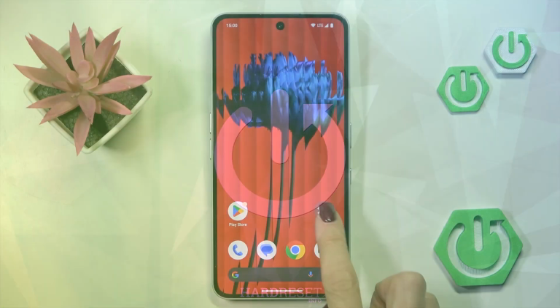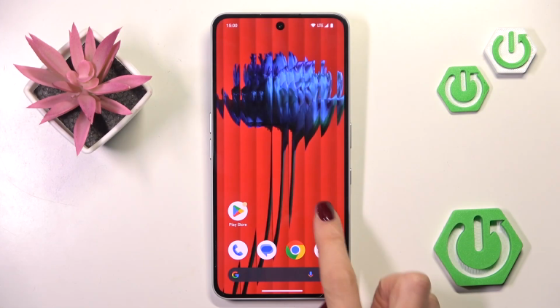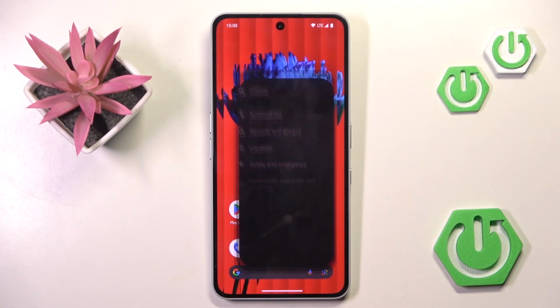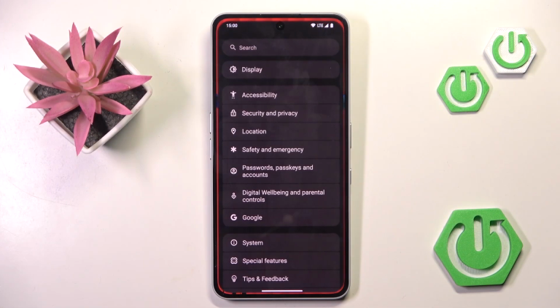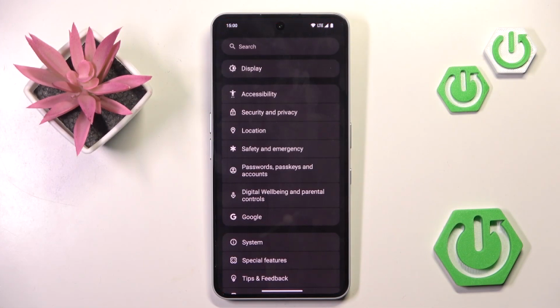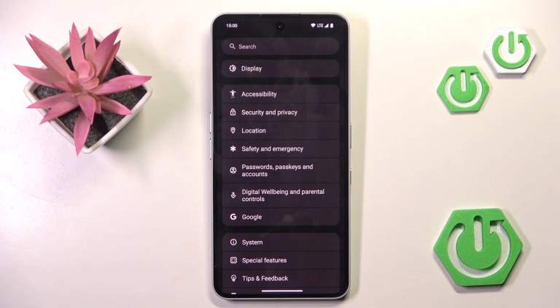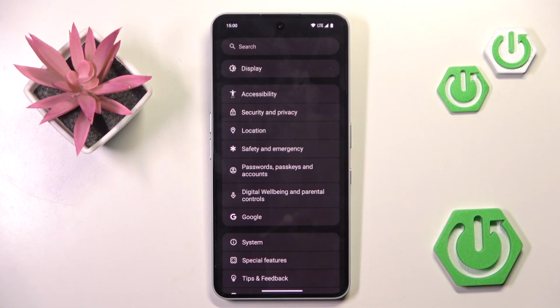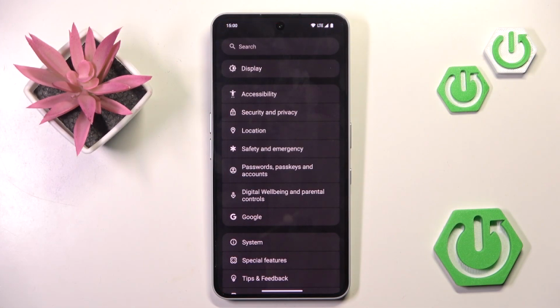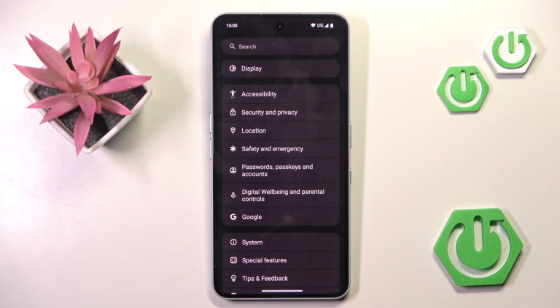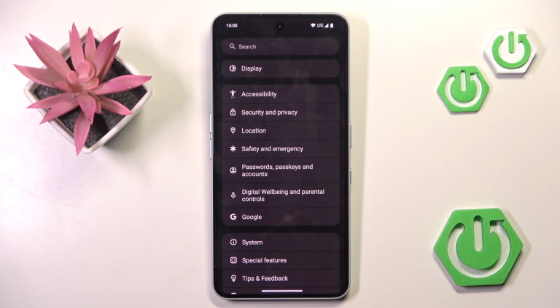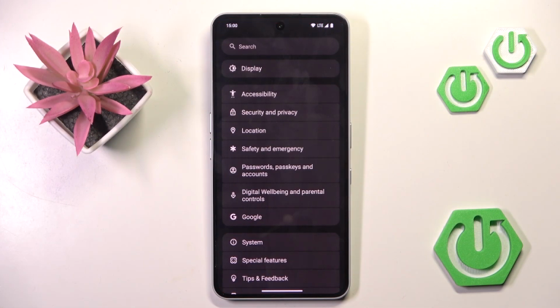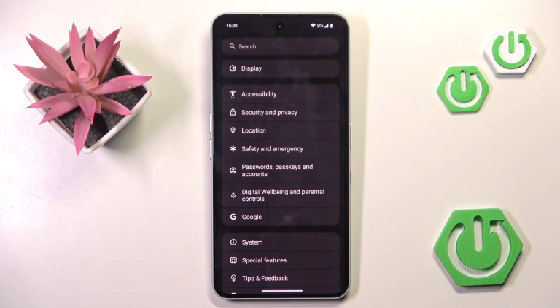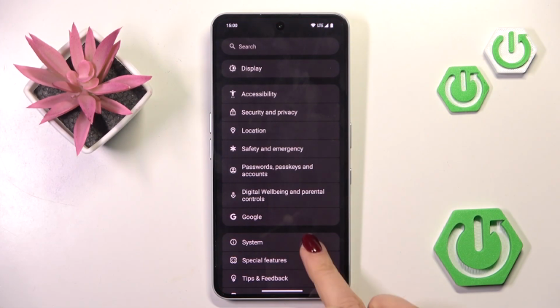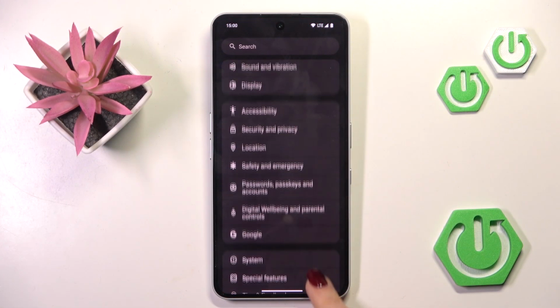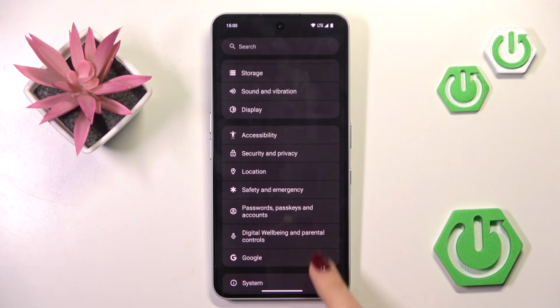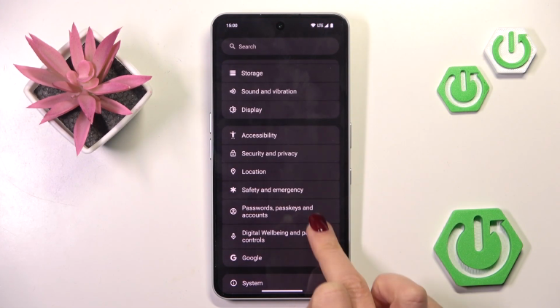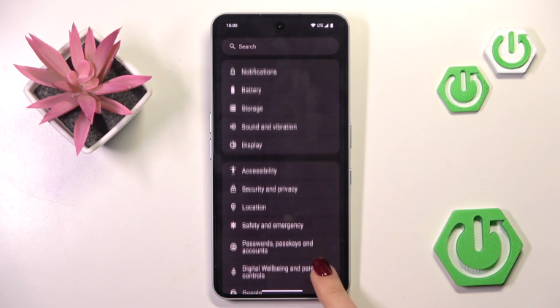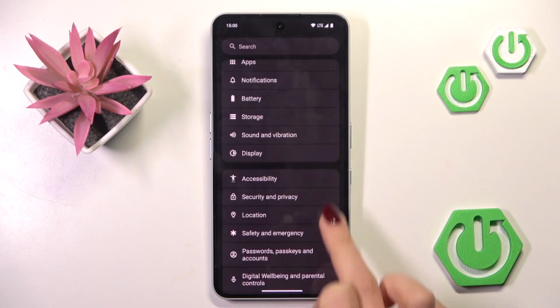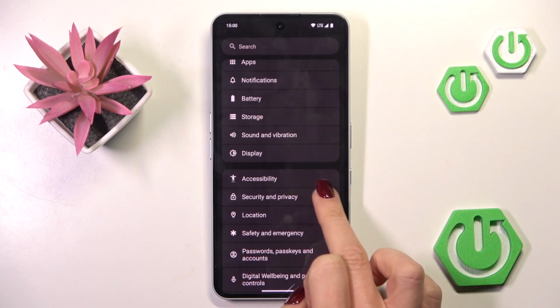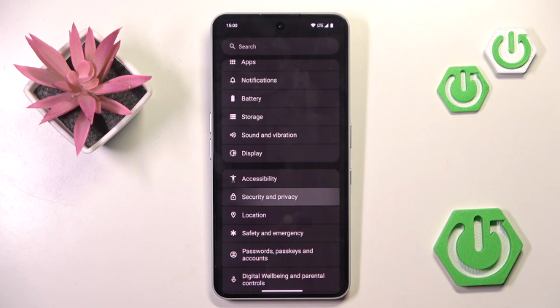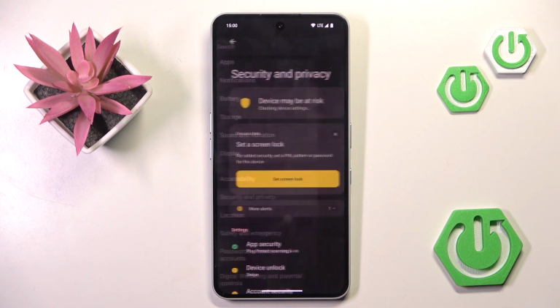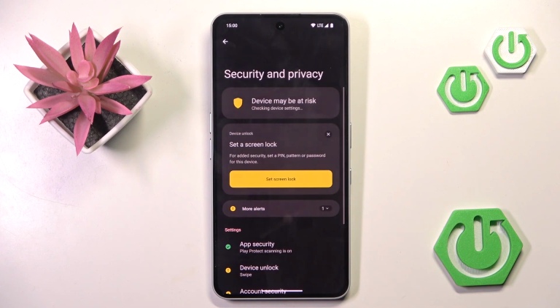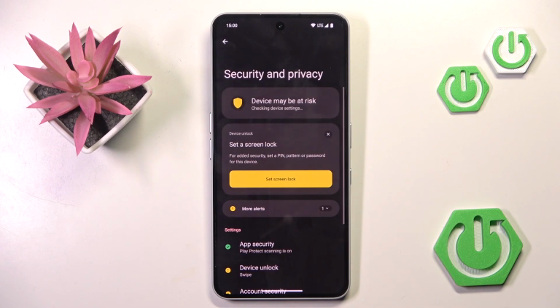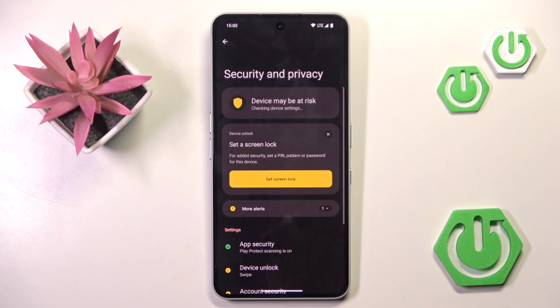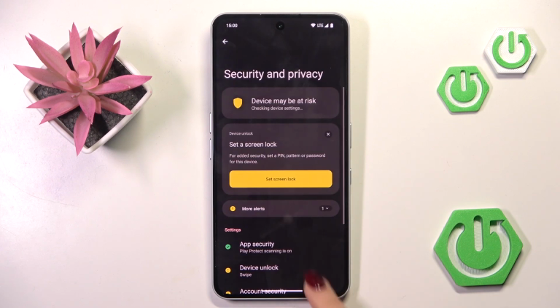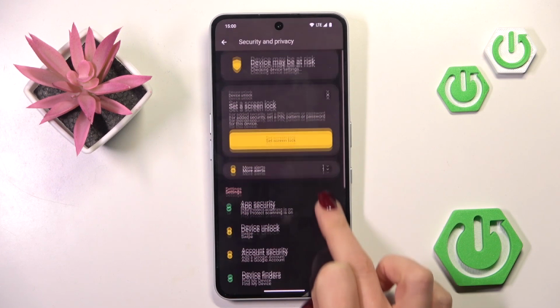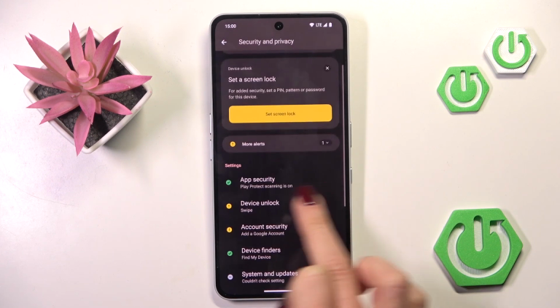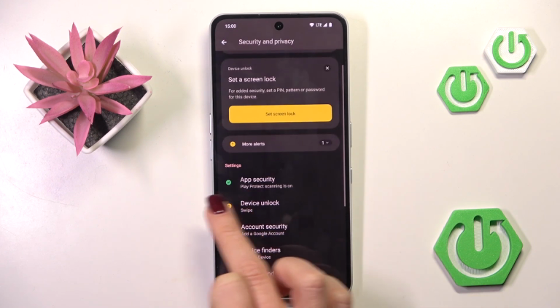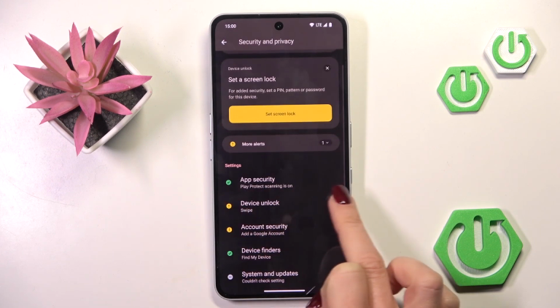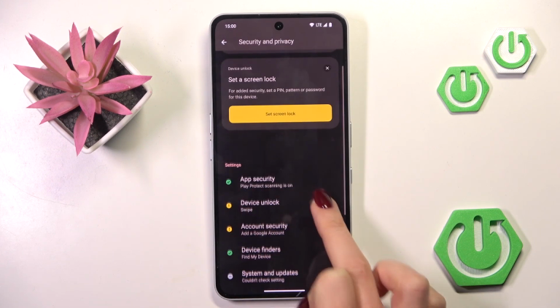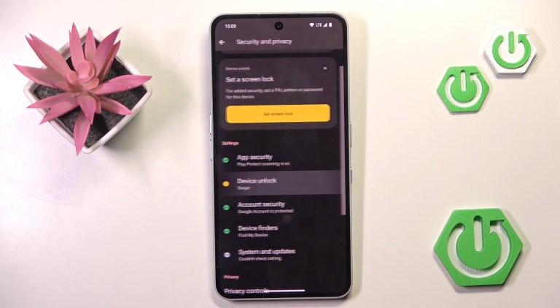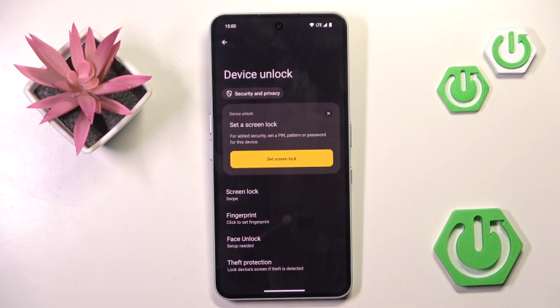At first, open the Settings, then find and select Security and Privacy, and here select Device Unlock.